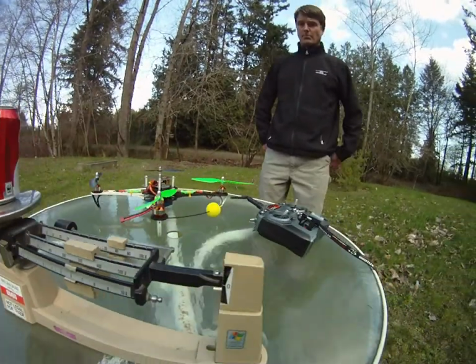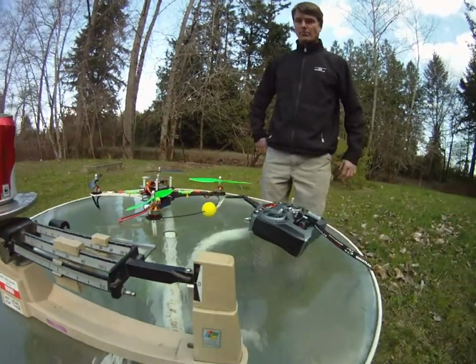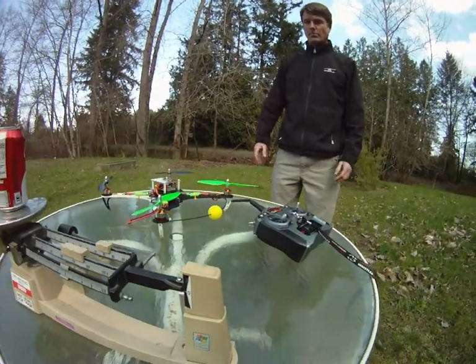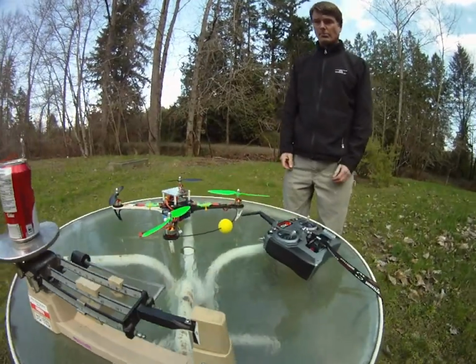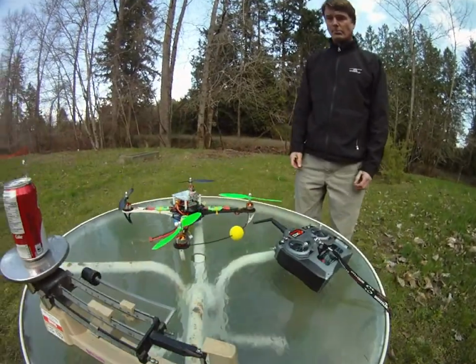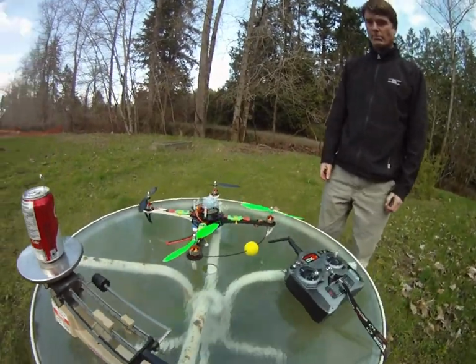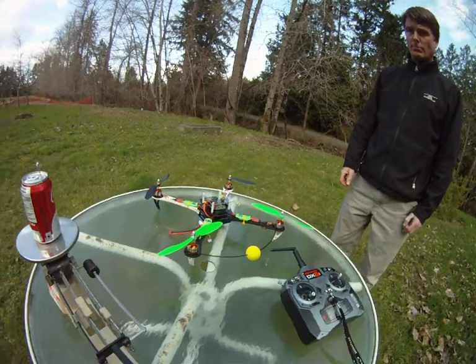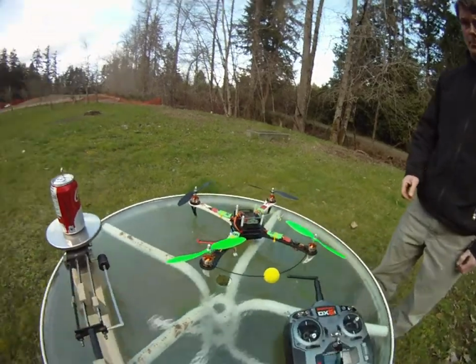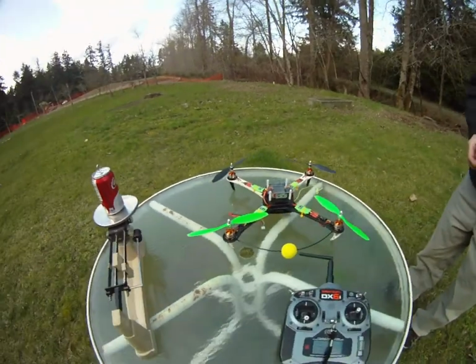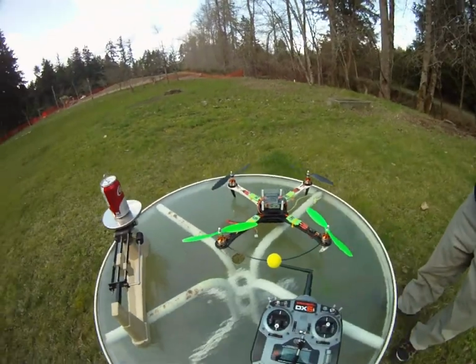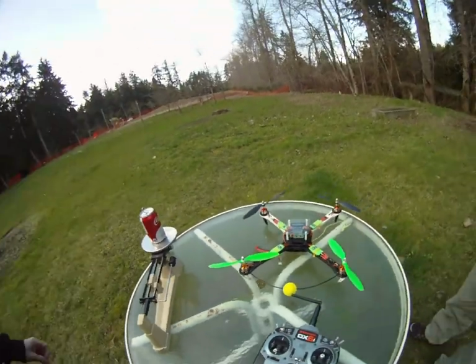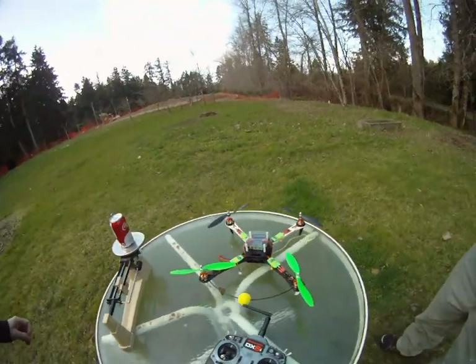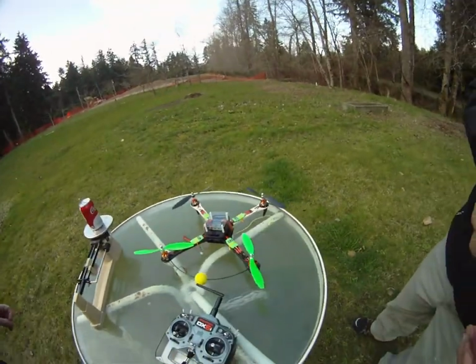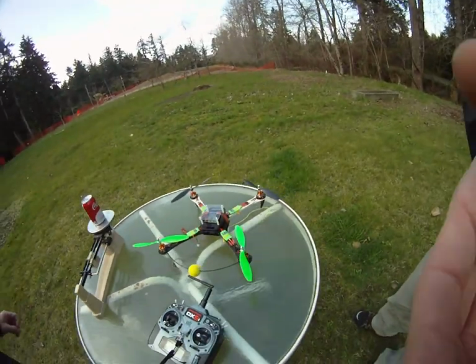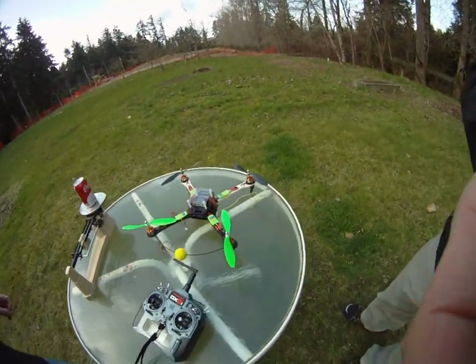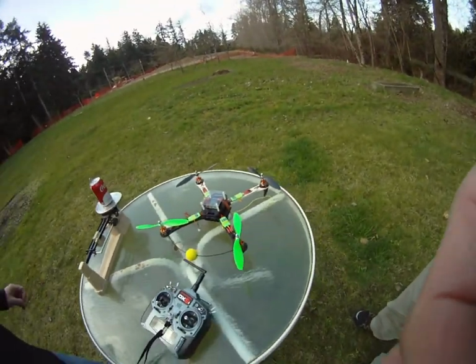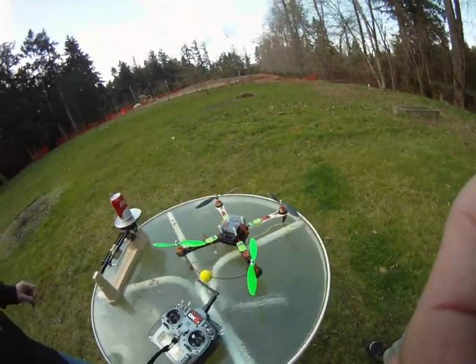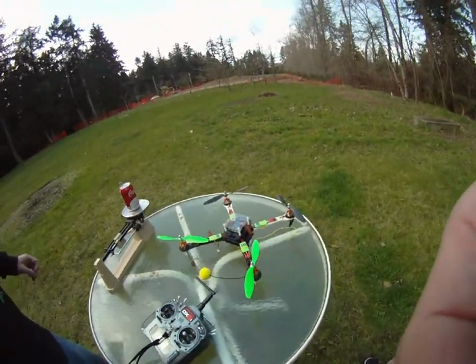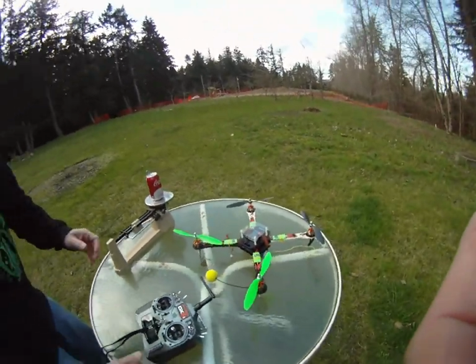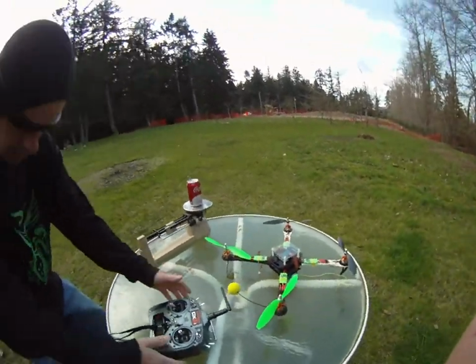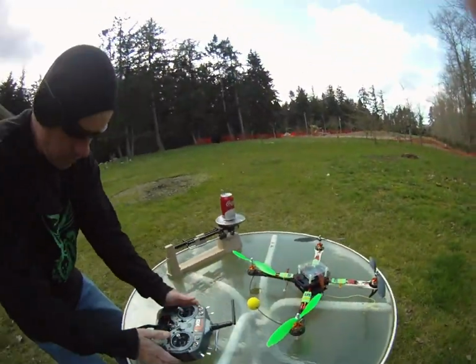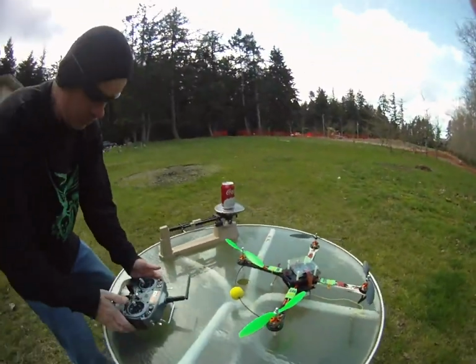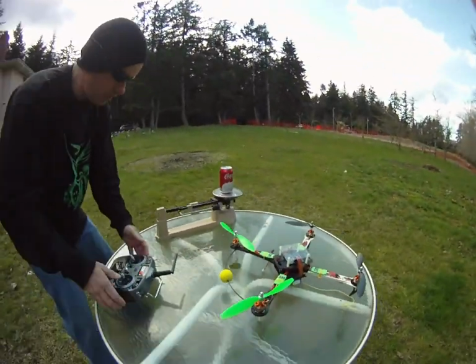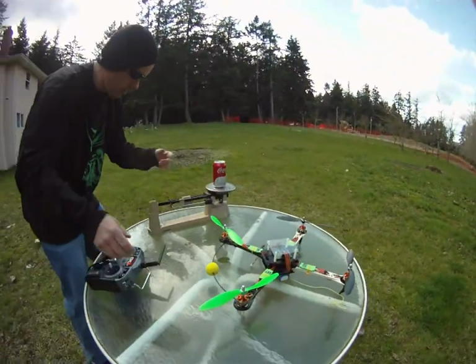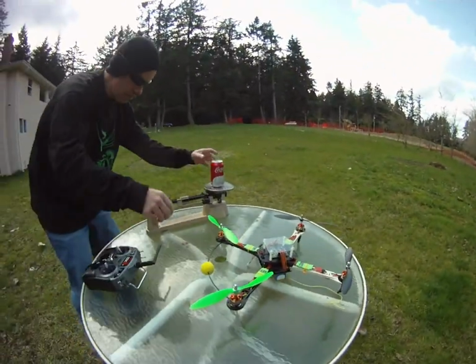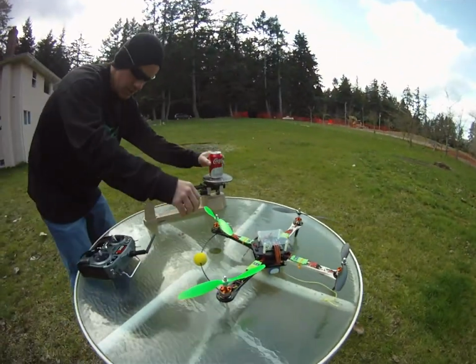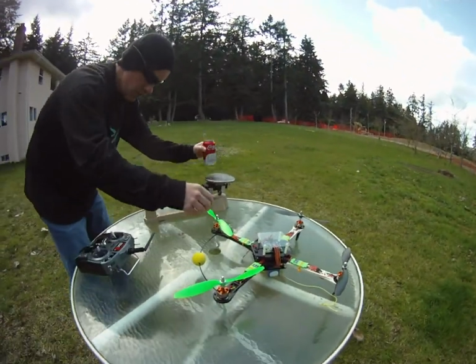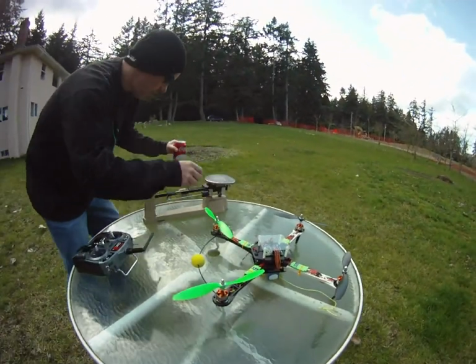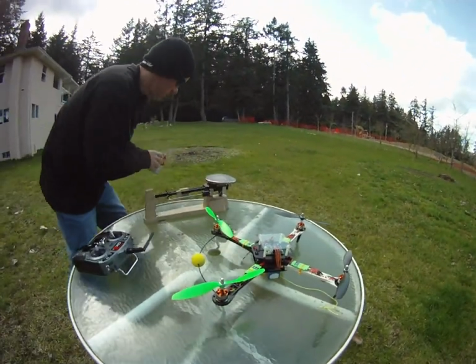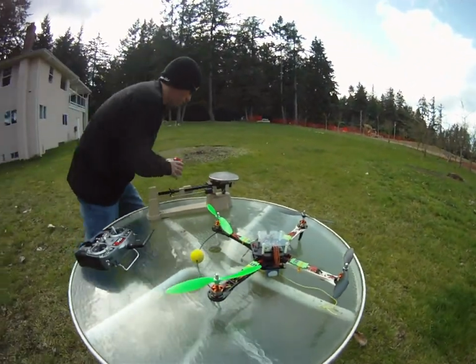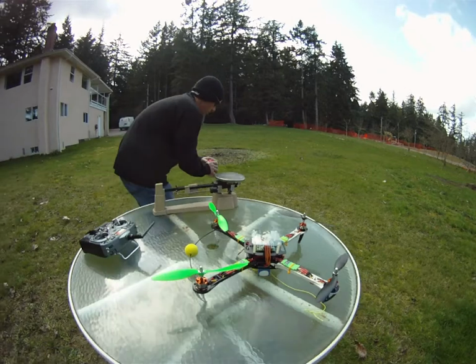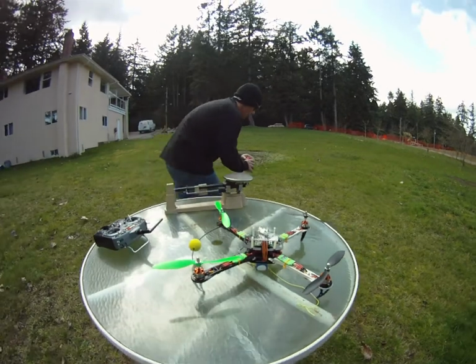Alright, we're all ready to fly now. I'm going to hand the camera off — just keep it on there, please. Still on here.